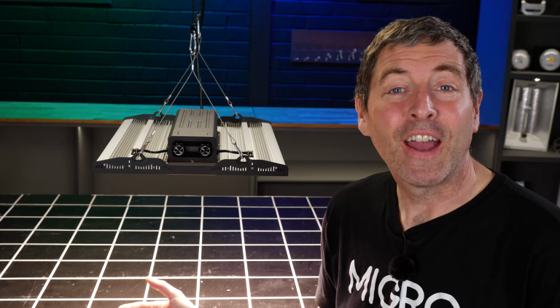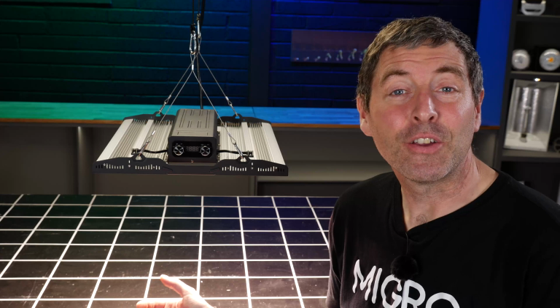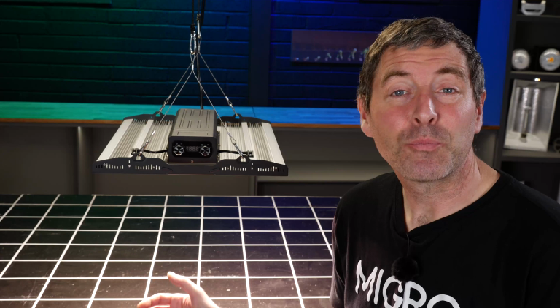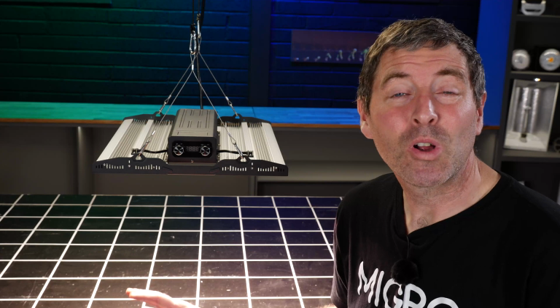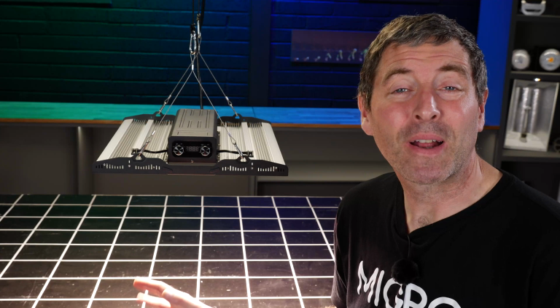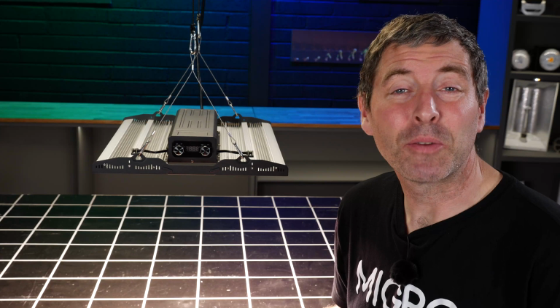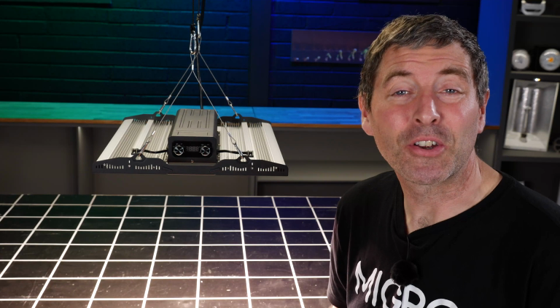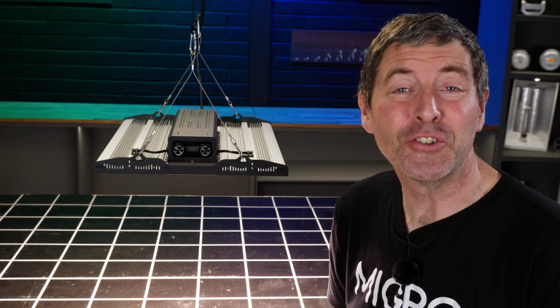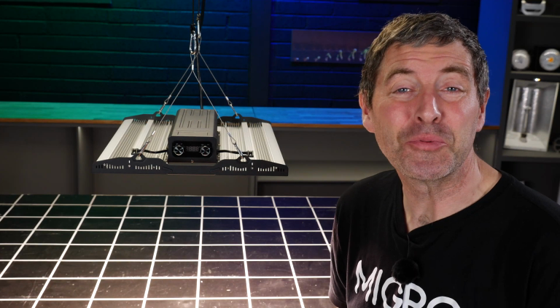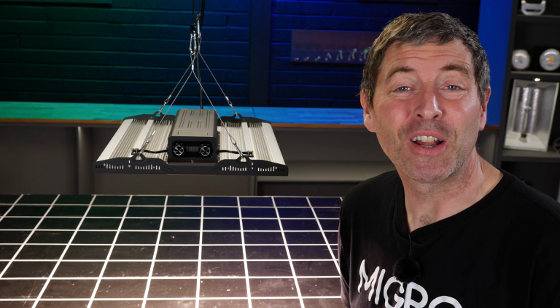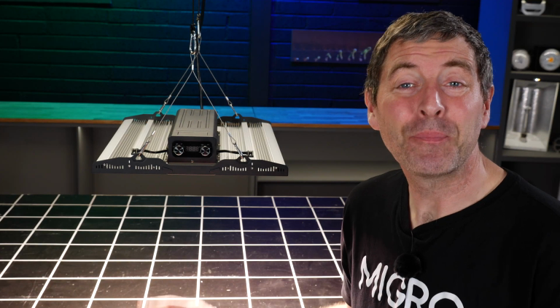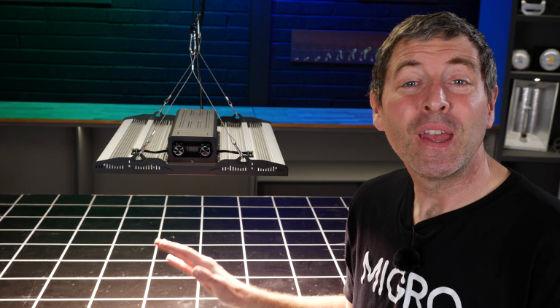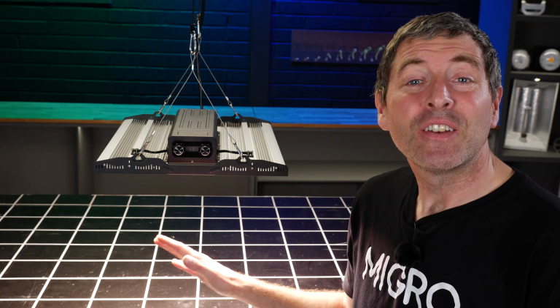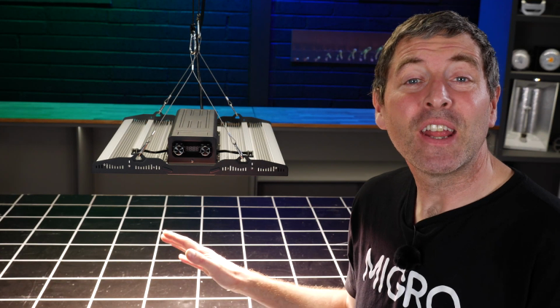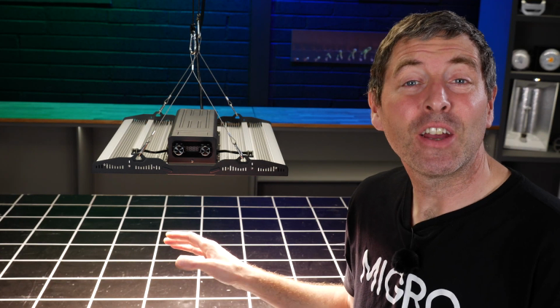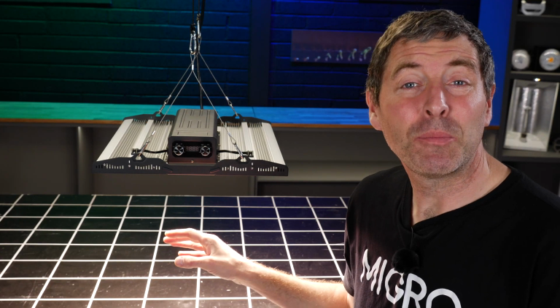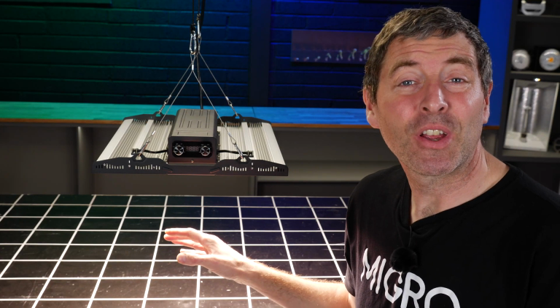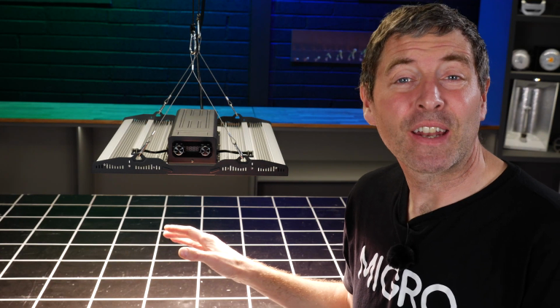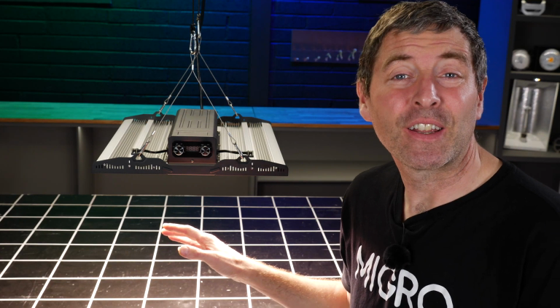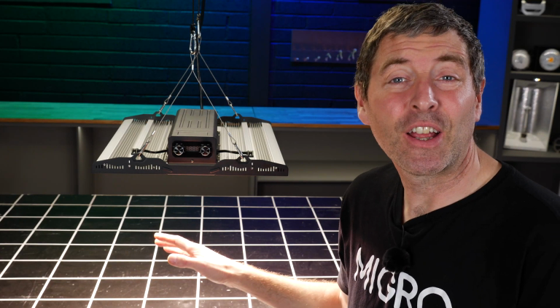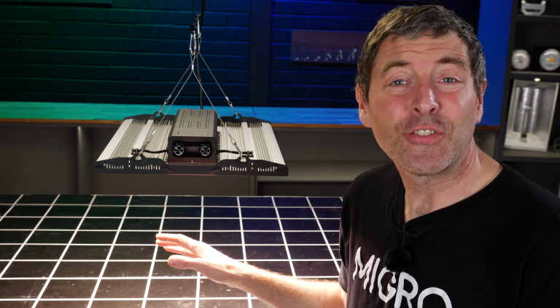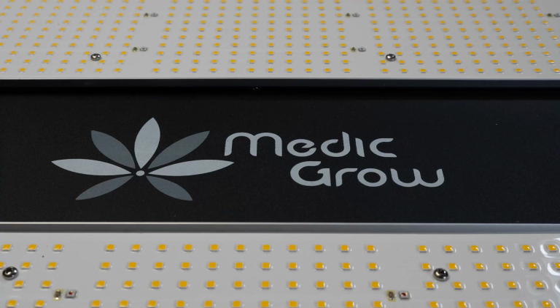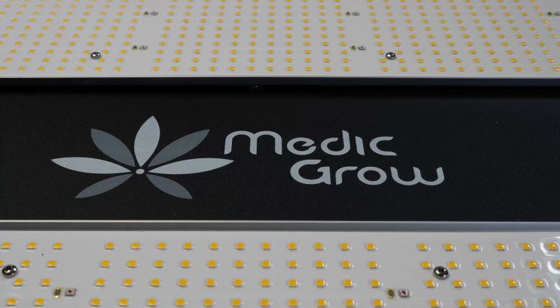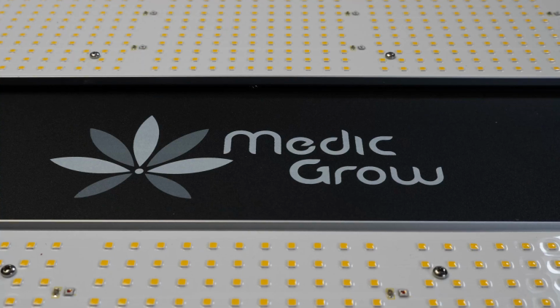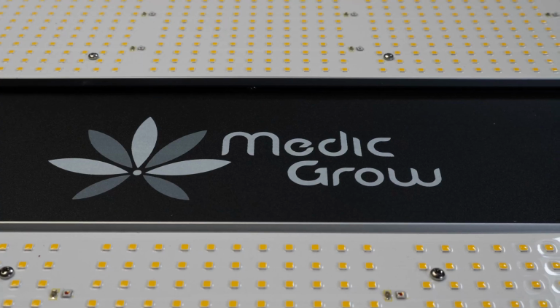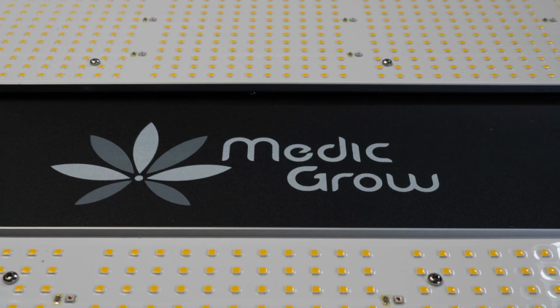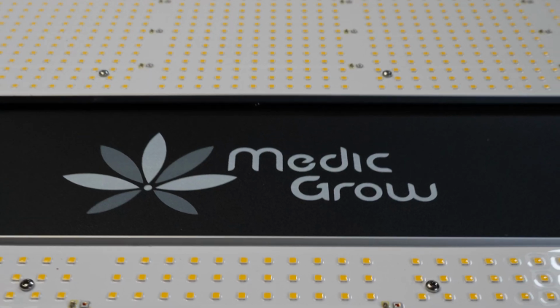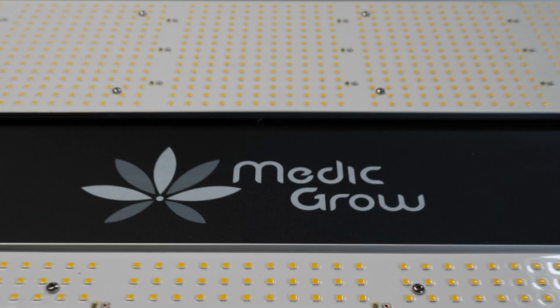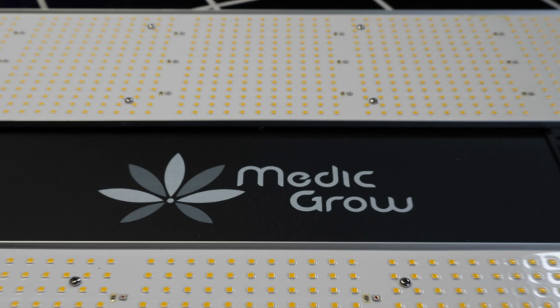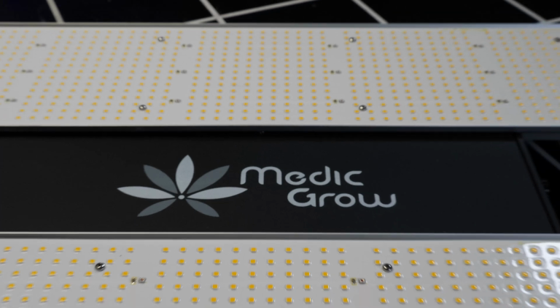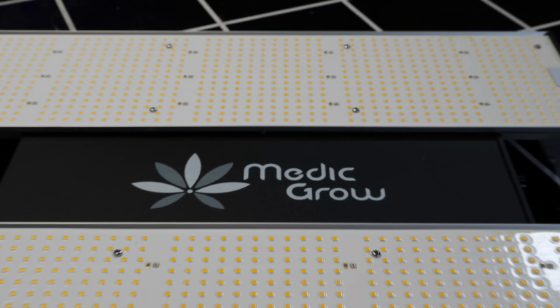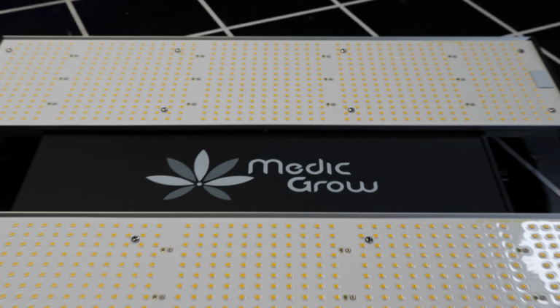Hey guys, welcome back to the Myko YouTube channel. Today I'm looking at a light from MedicGrow called the MiniSun.